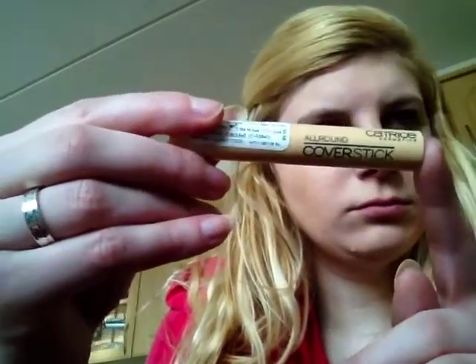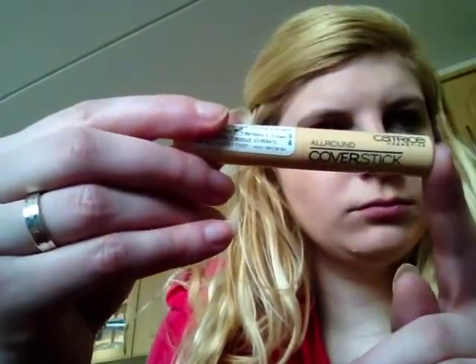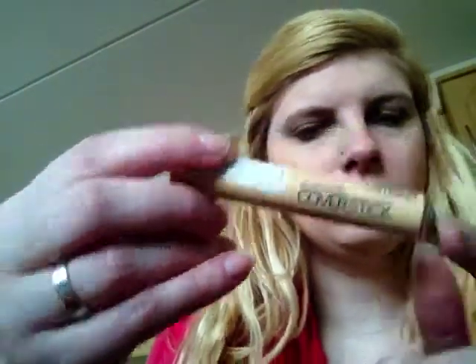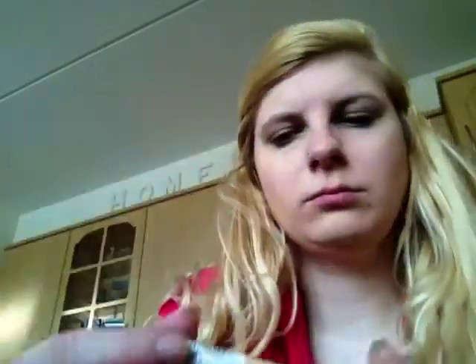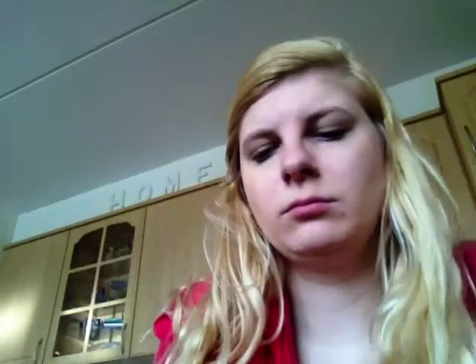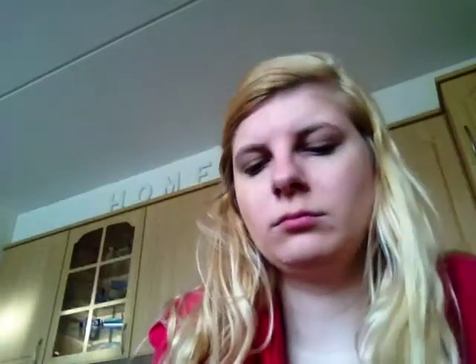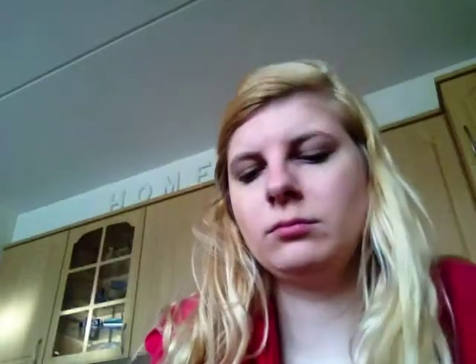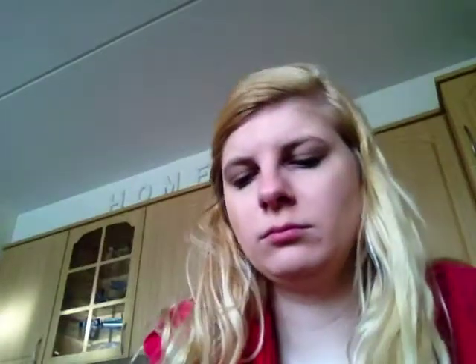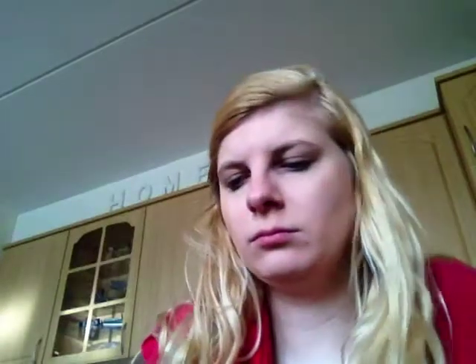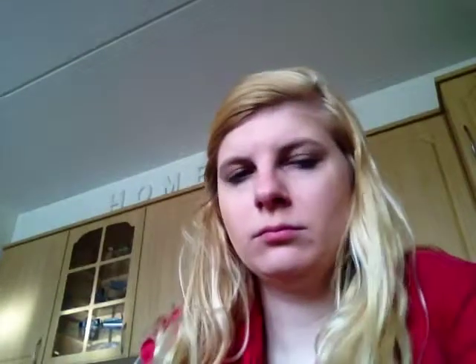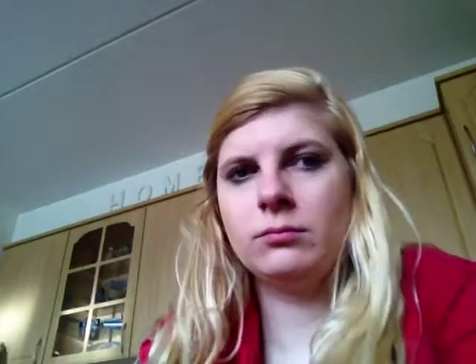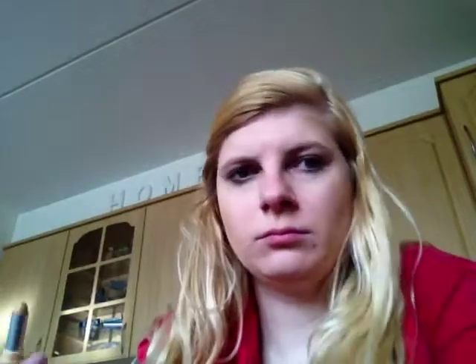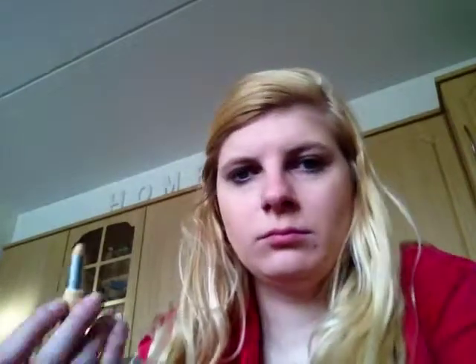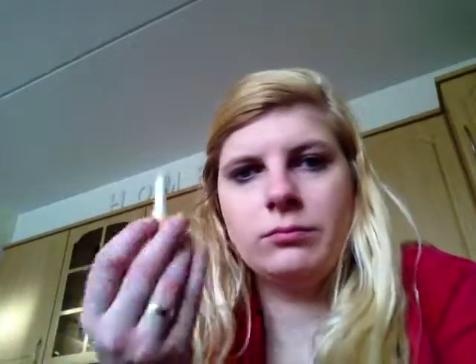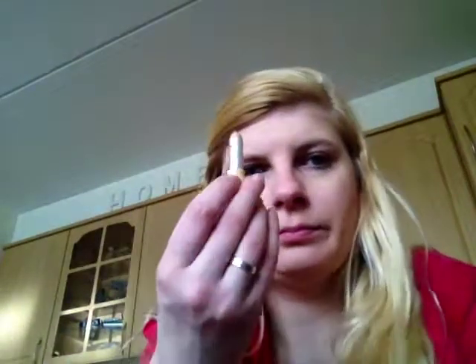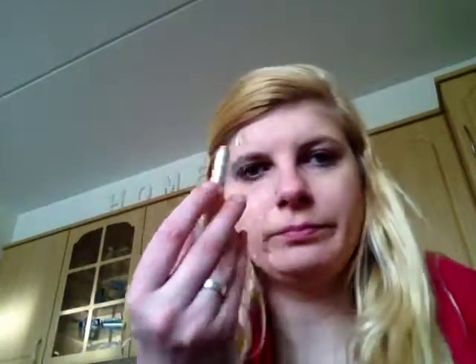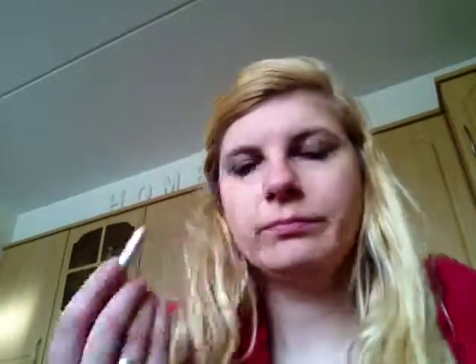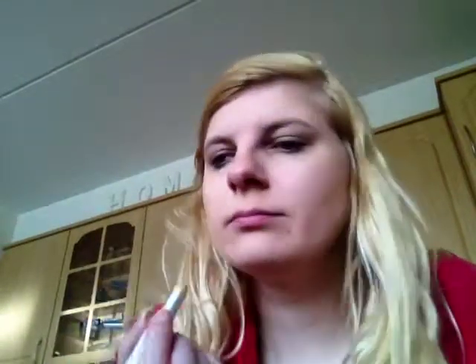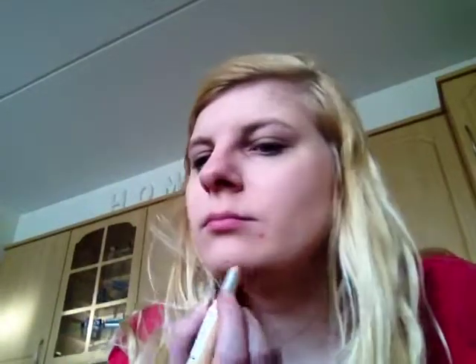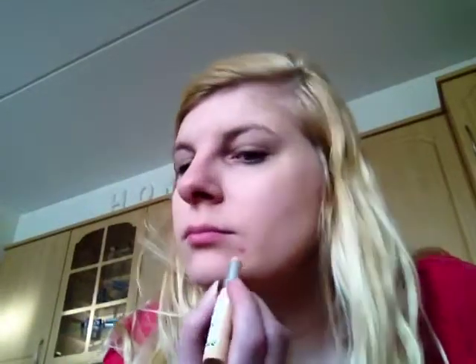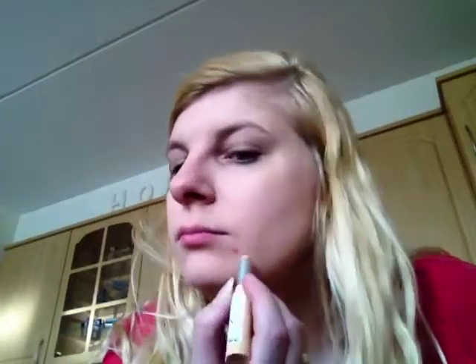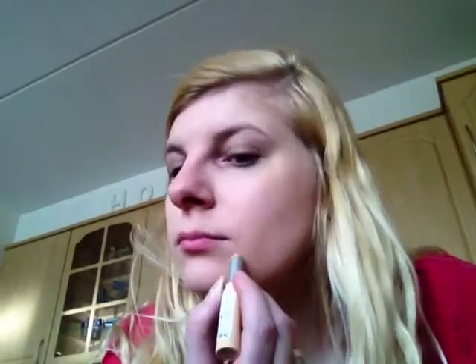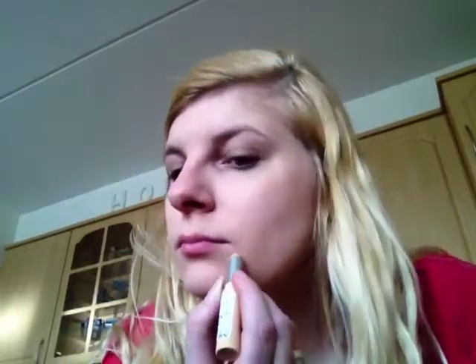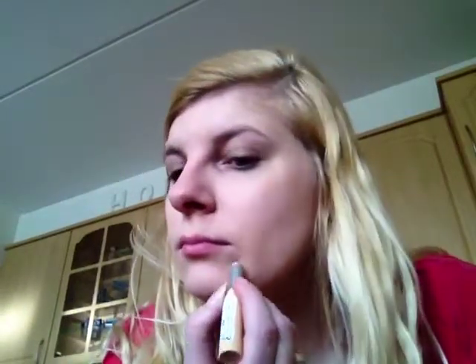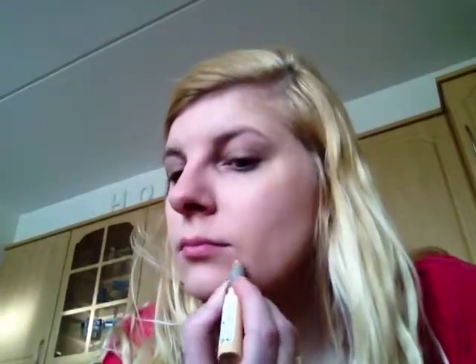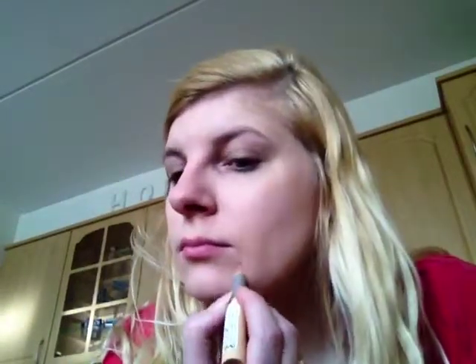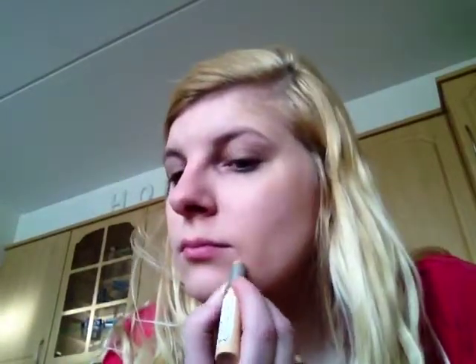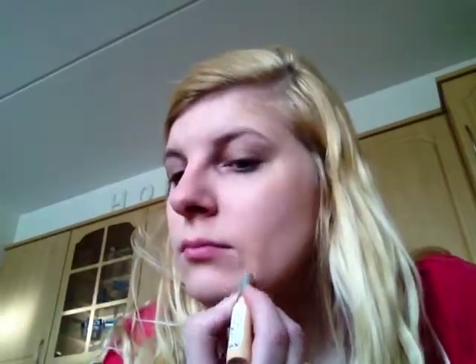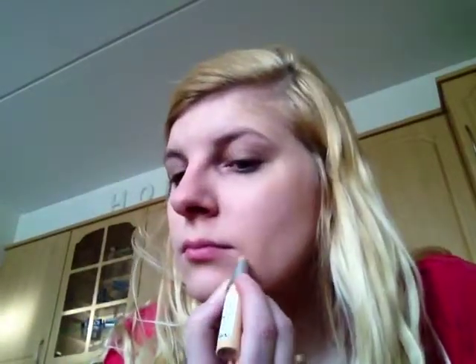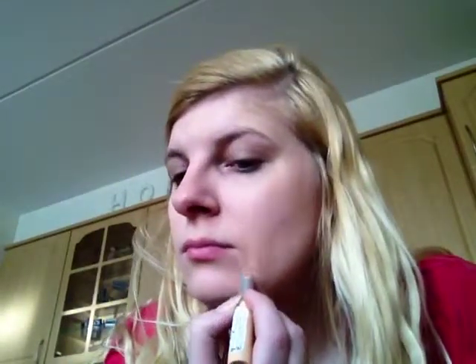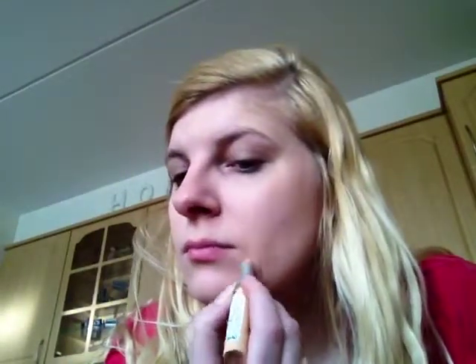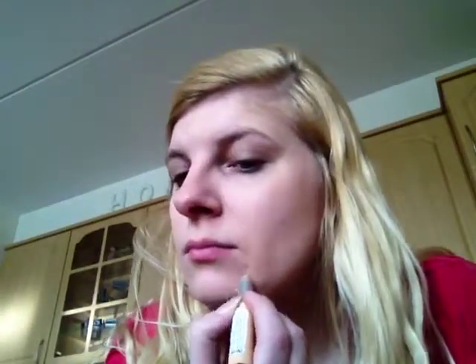Dan gebruik ik een Allround Coffee Stick van Catrice. En dit is de kleur Sand.